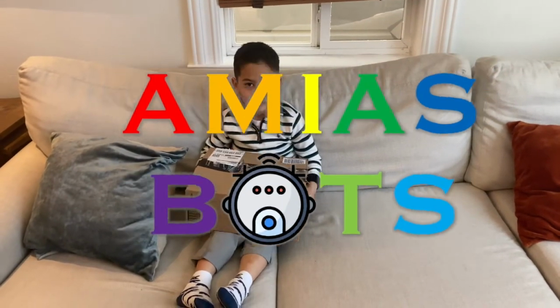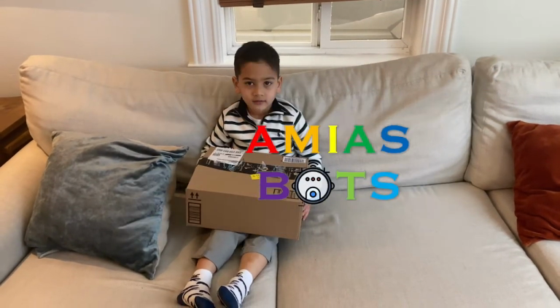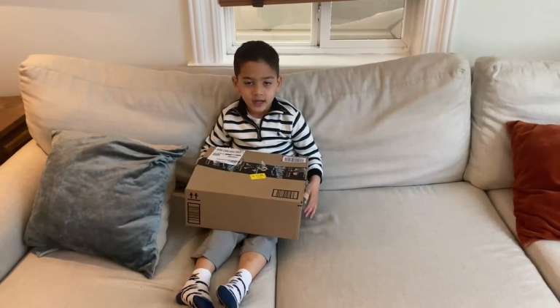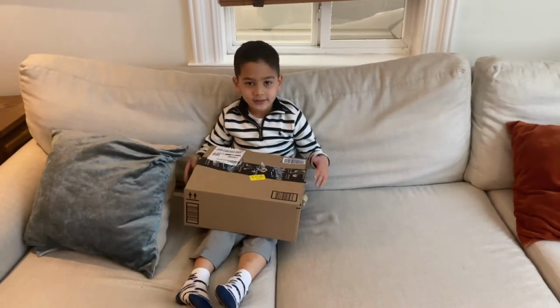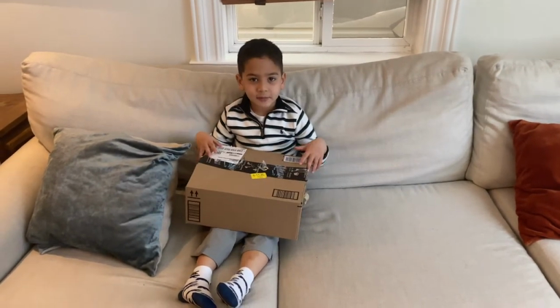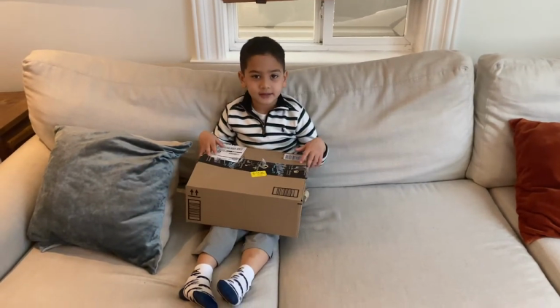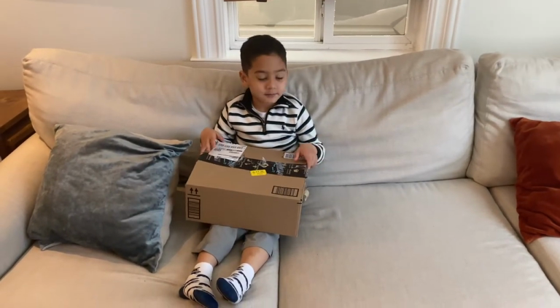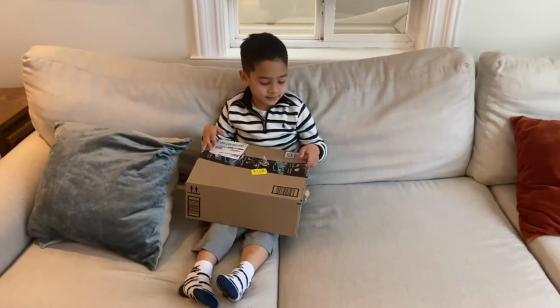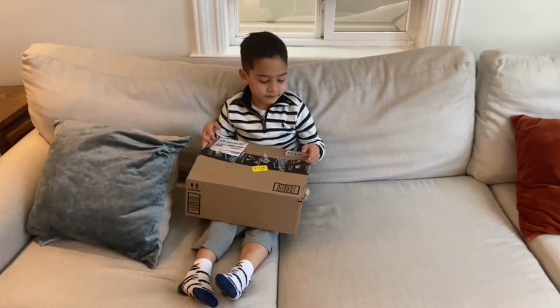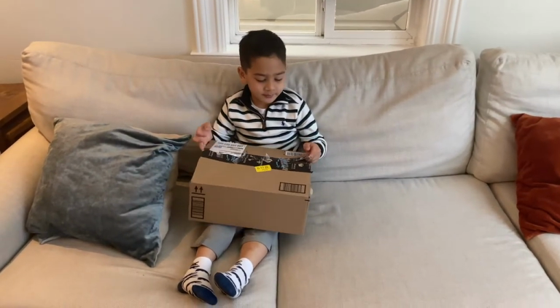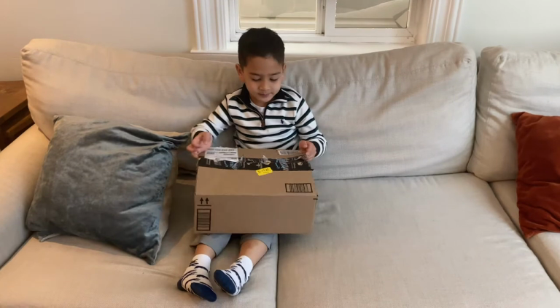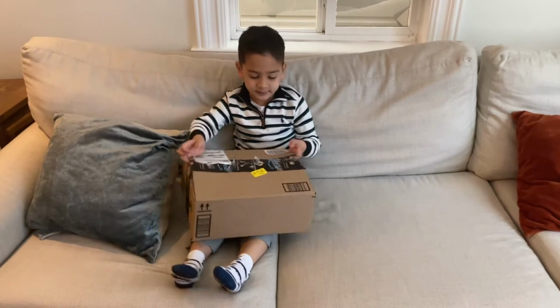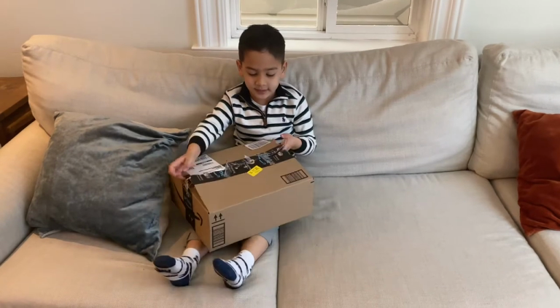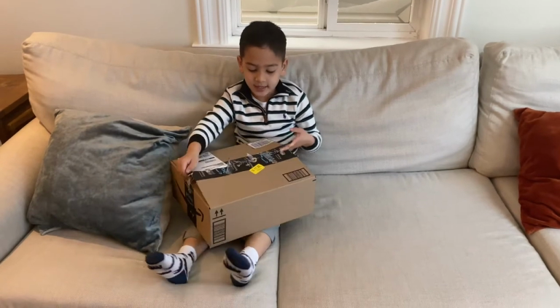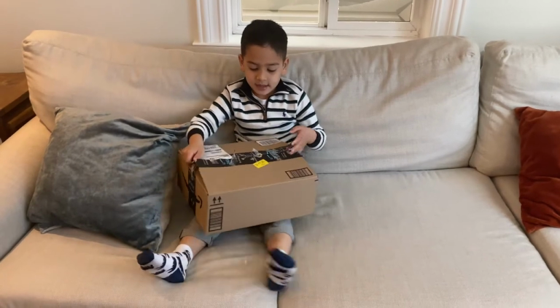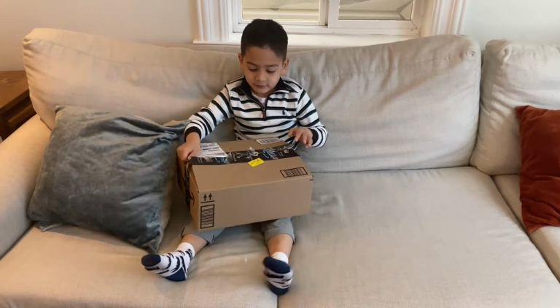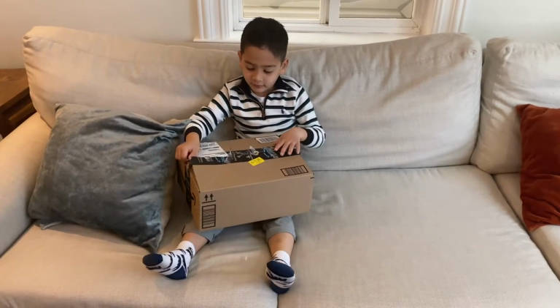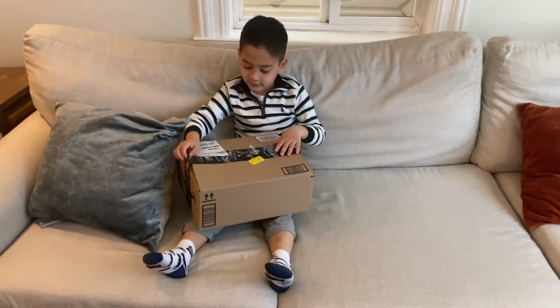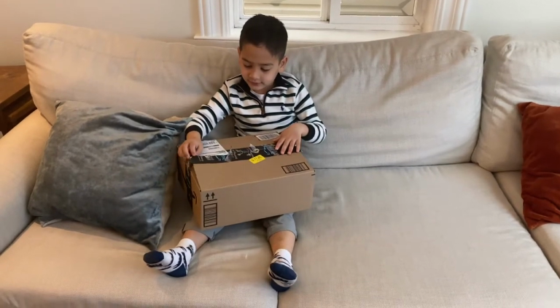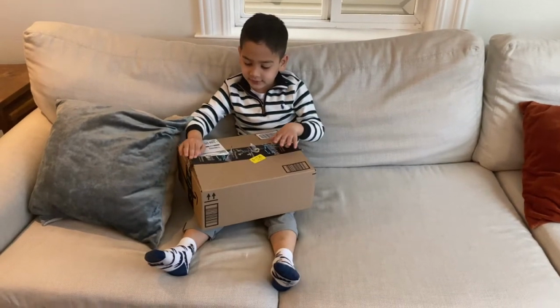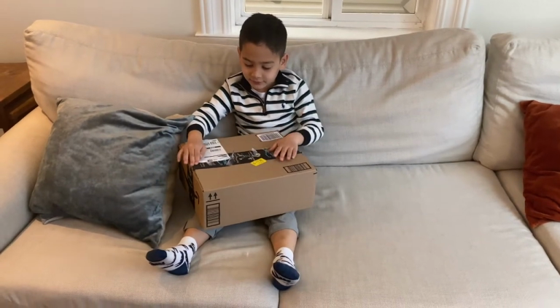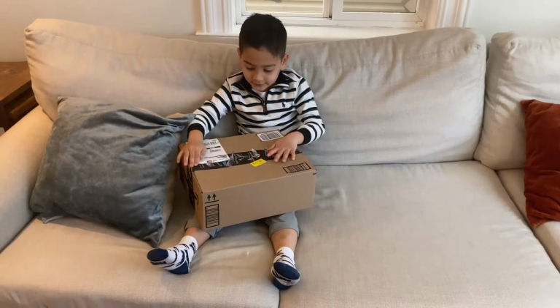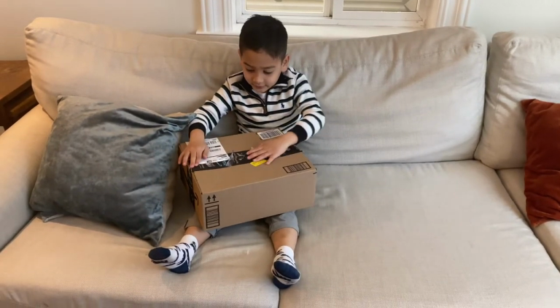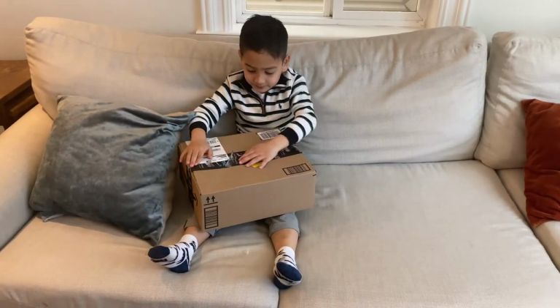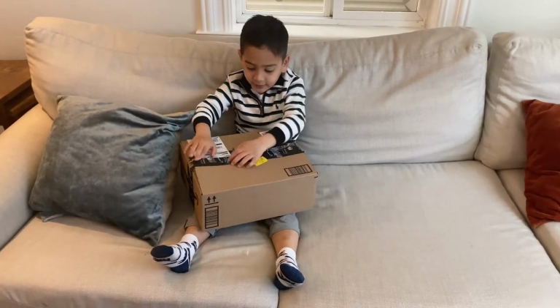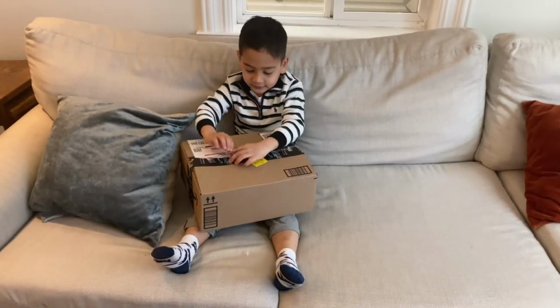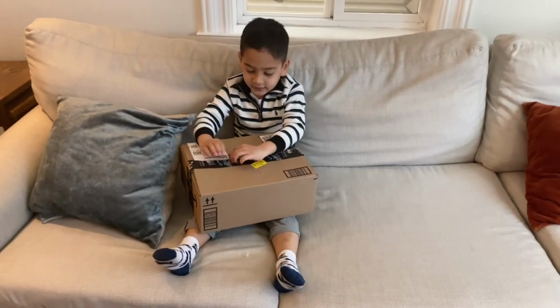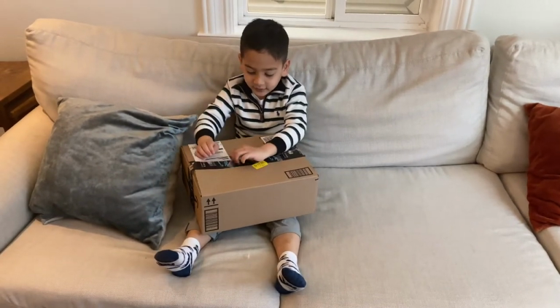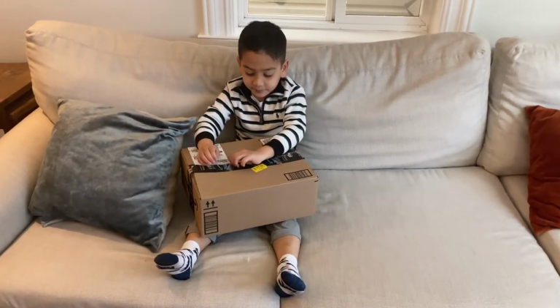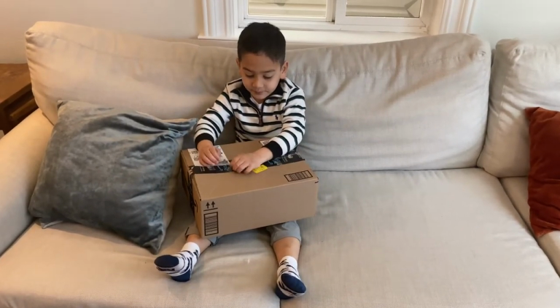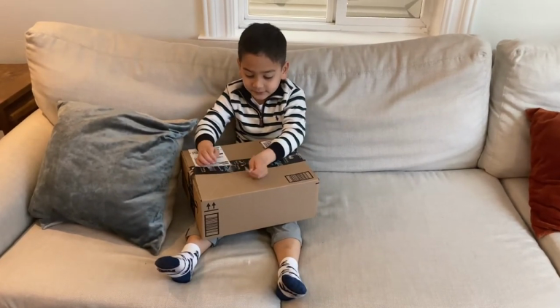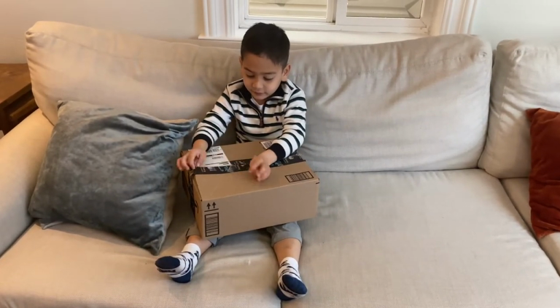Hi guys, my name is Mason from My Spot. Today we're going to see what's in this box — it's a mystery!